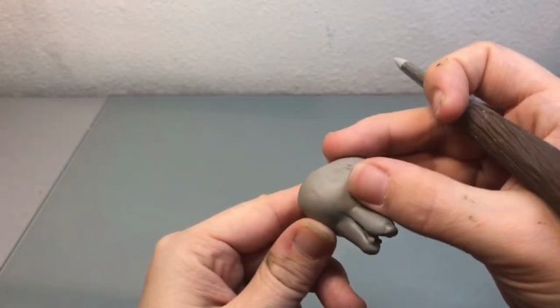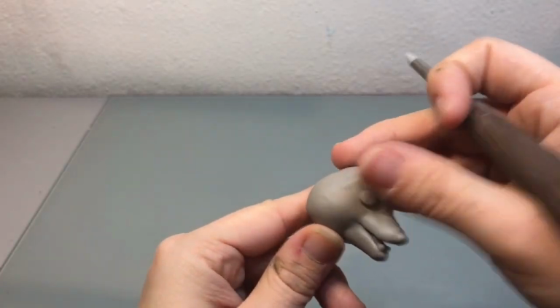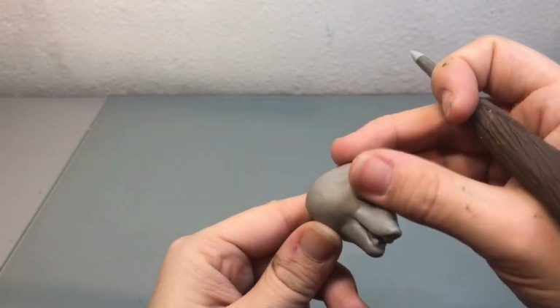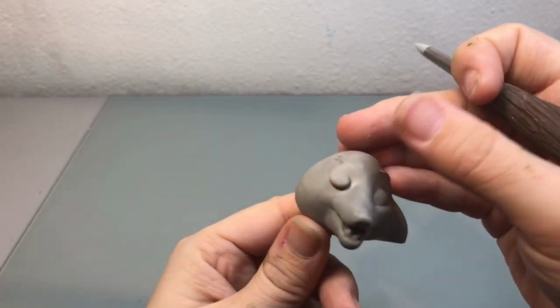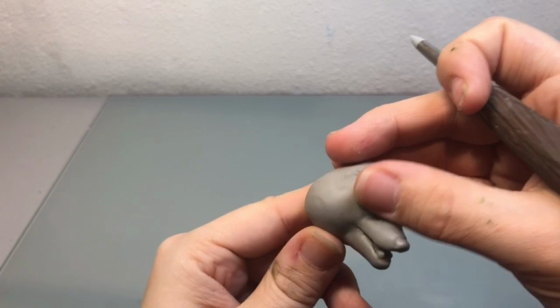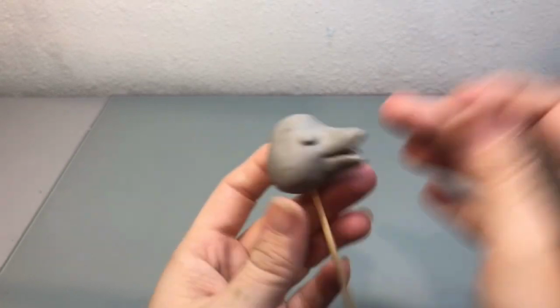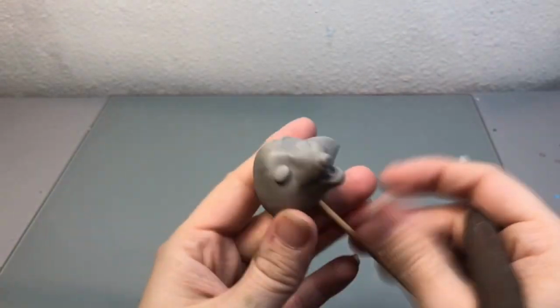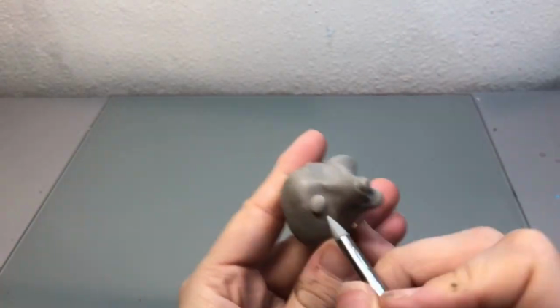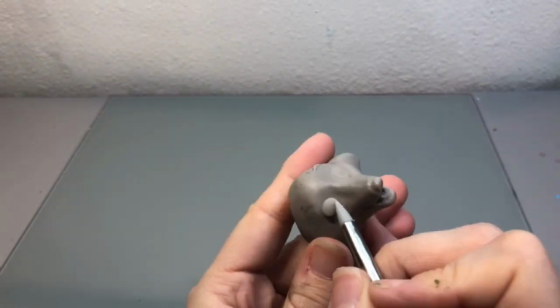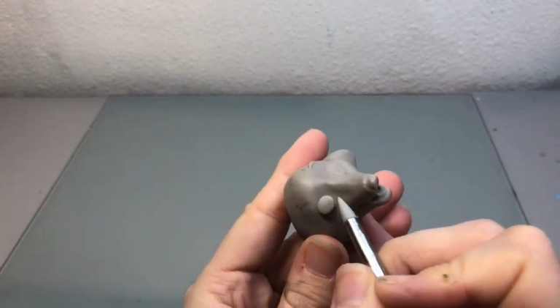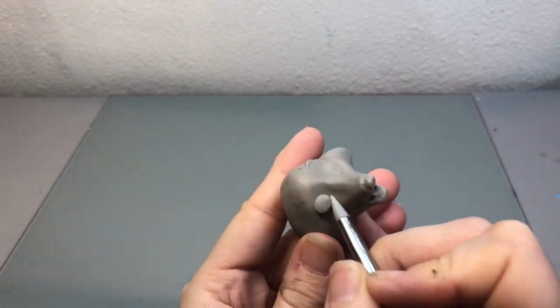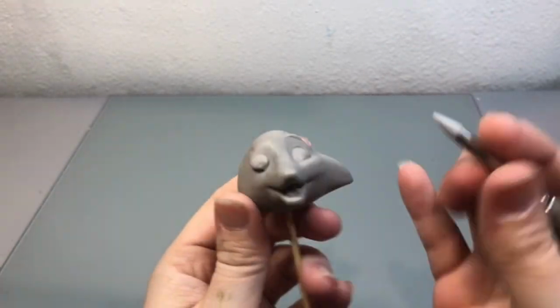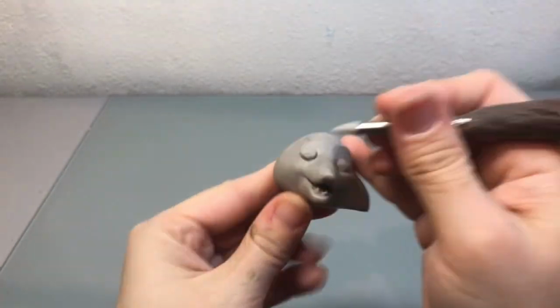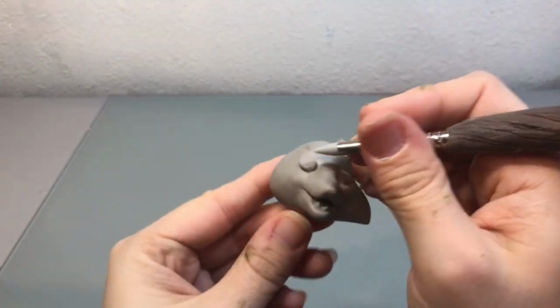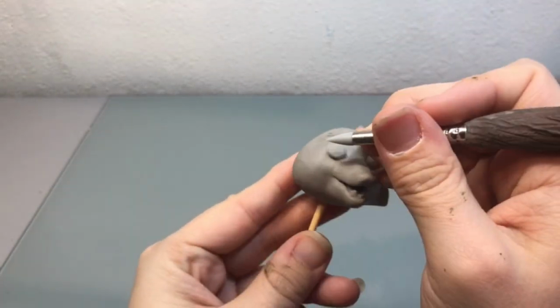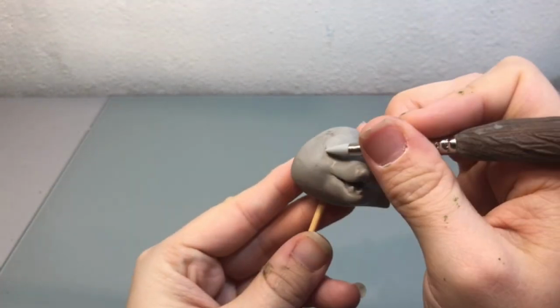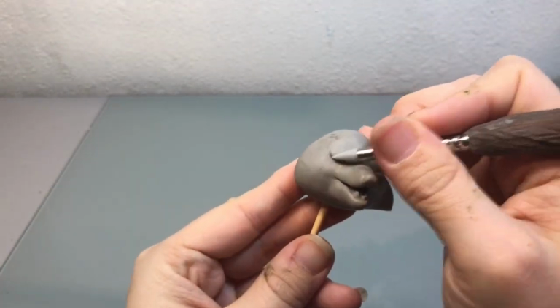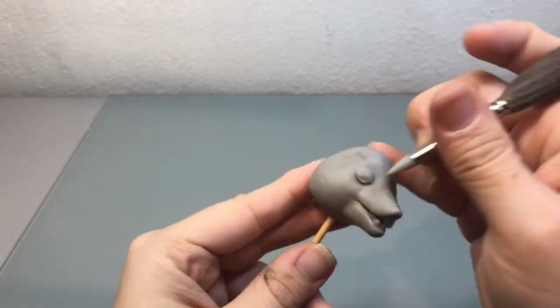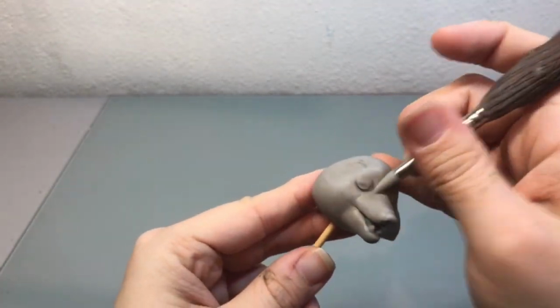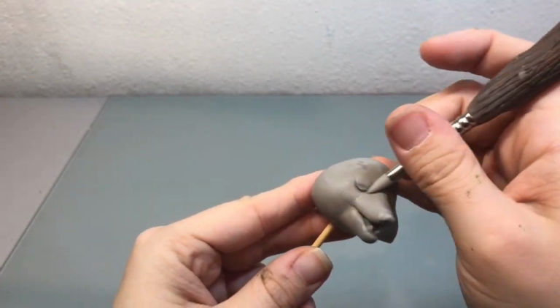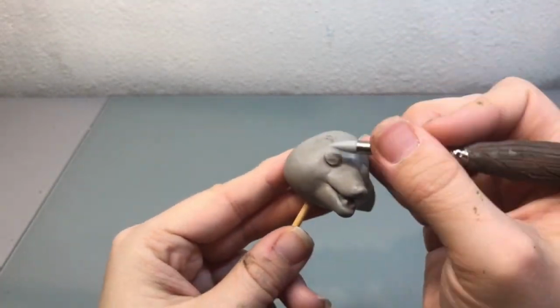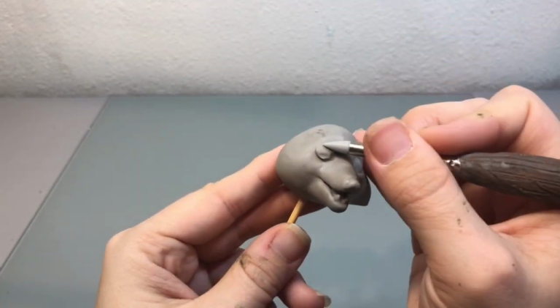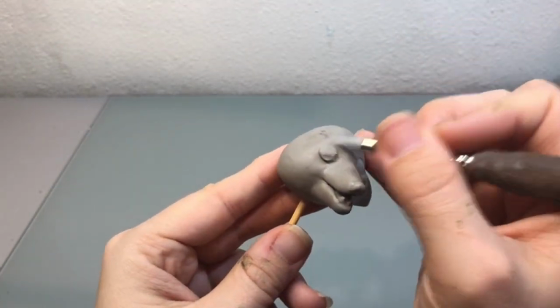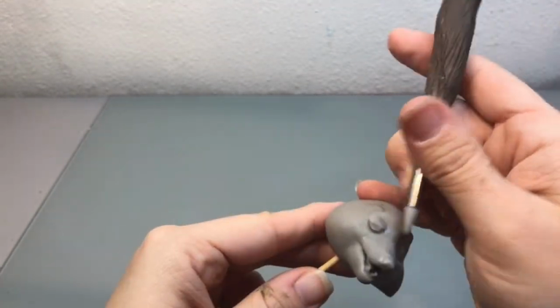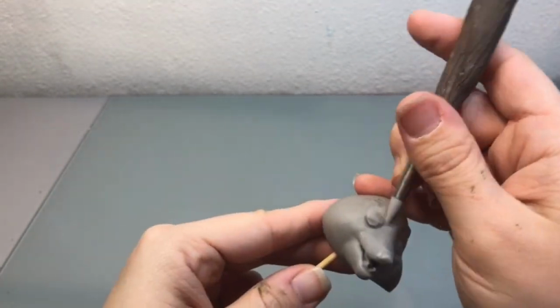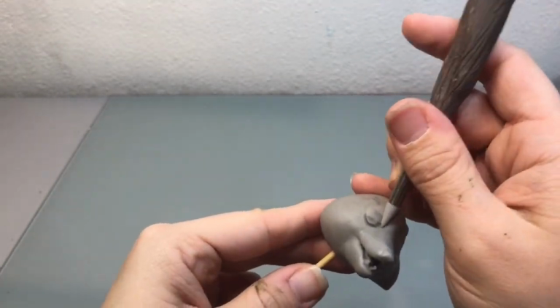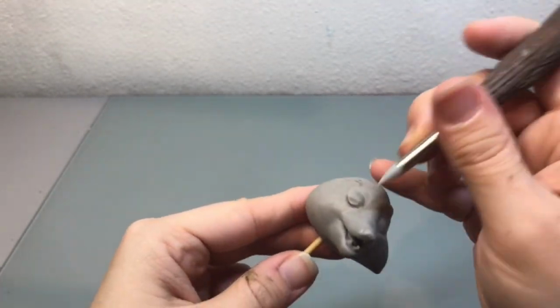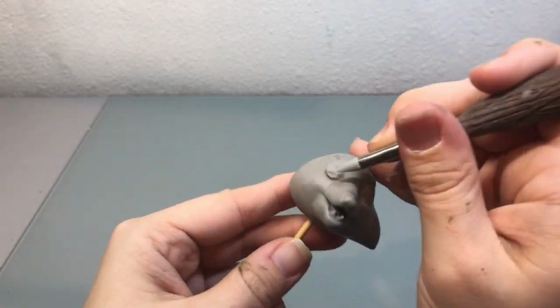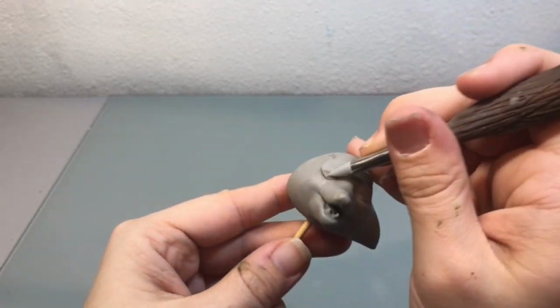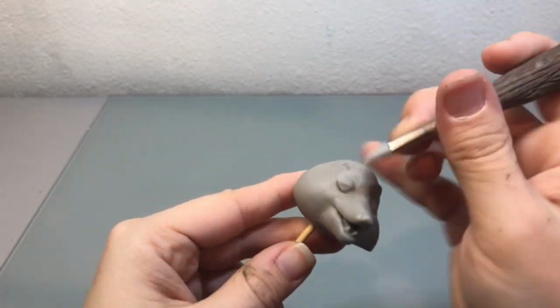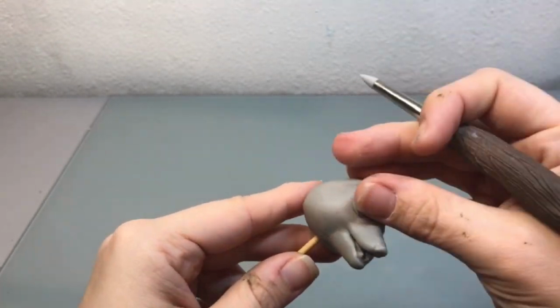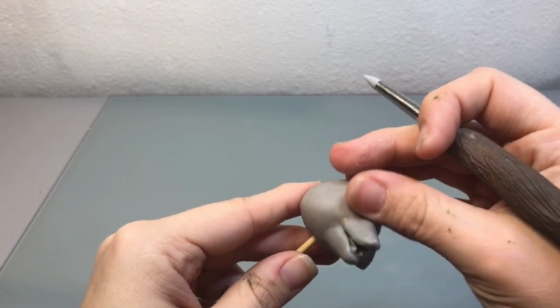Then once I finished his teeth, I did the other side of his face and finished it up.